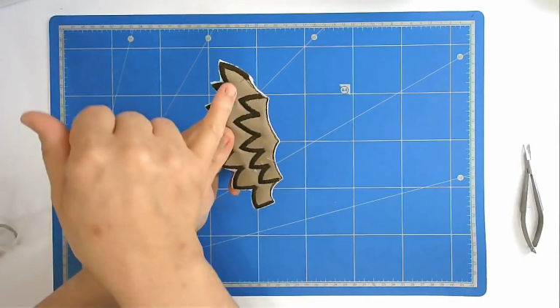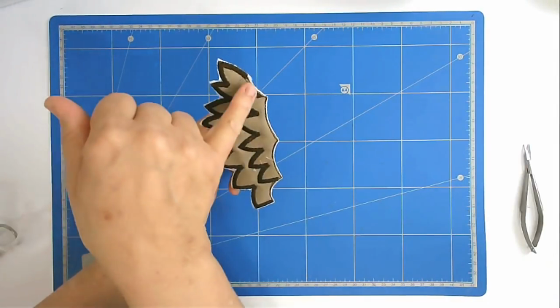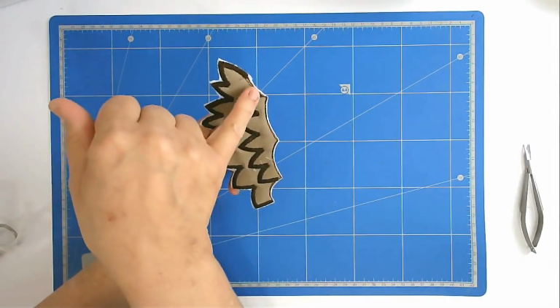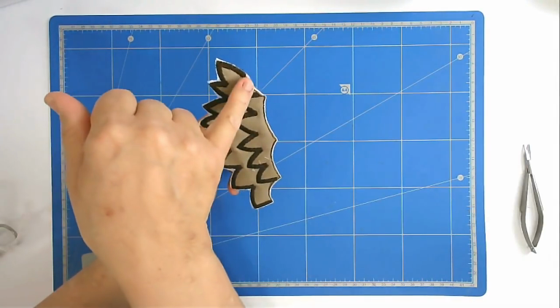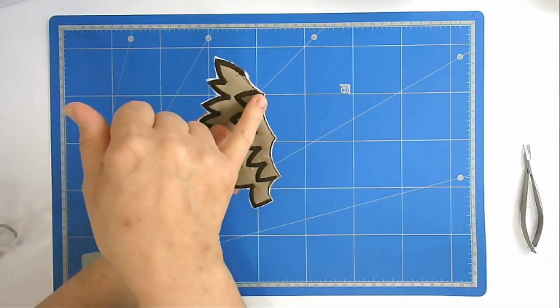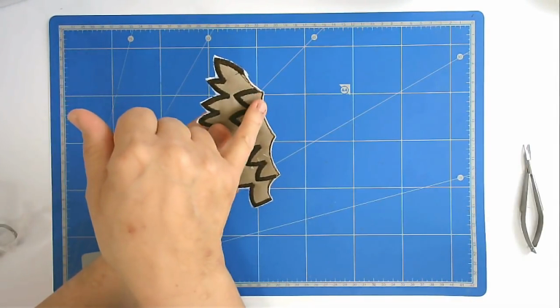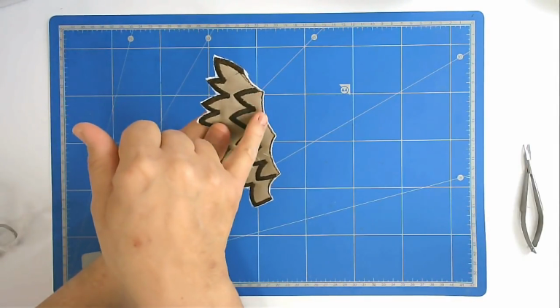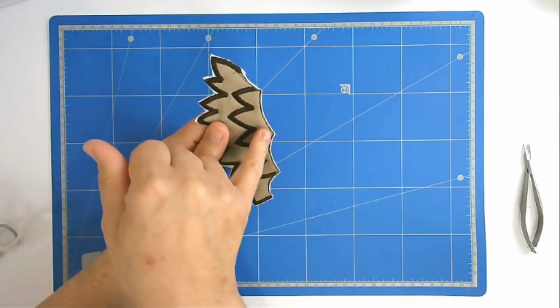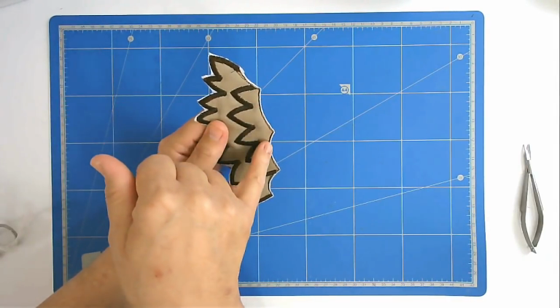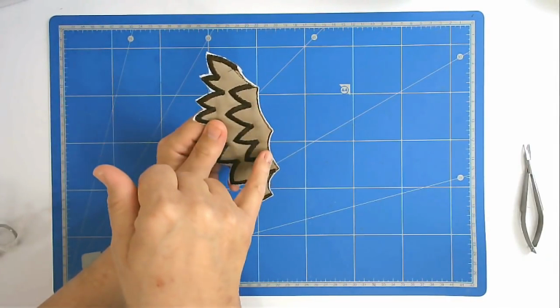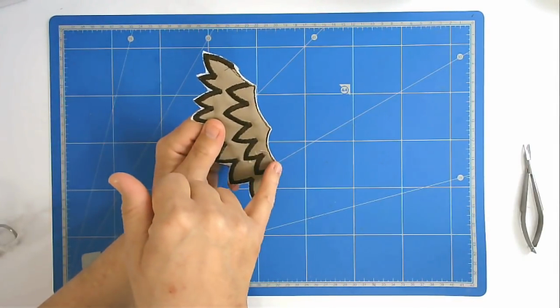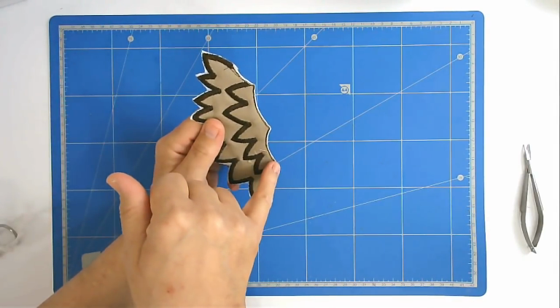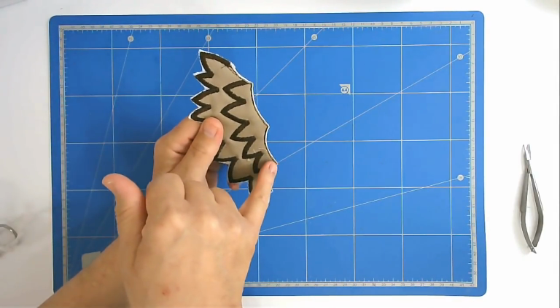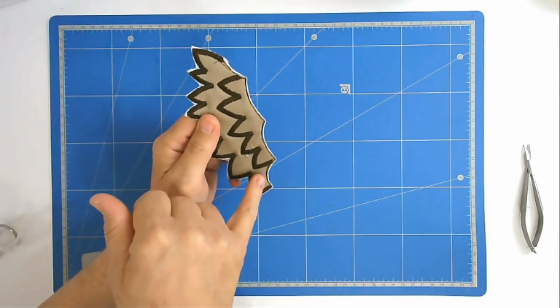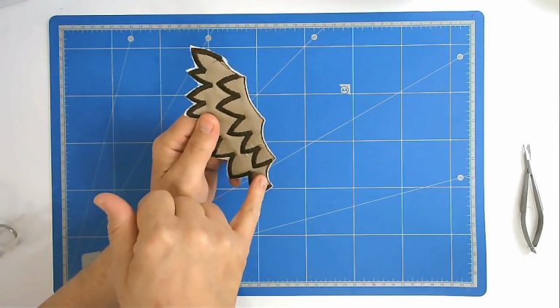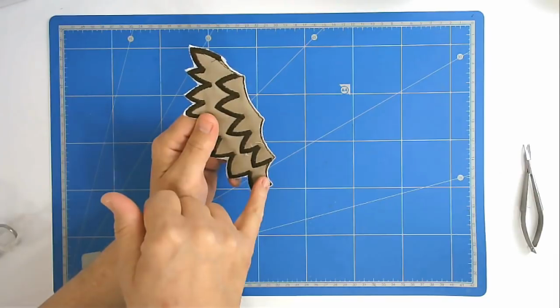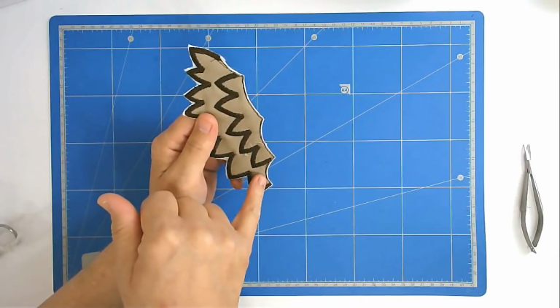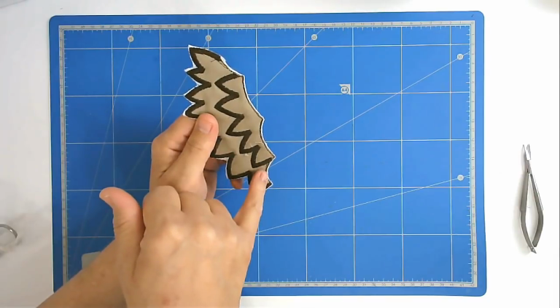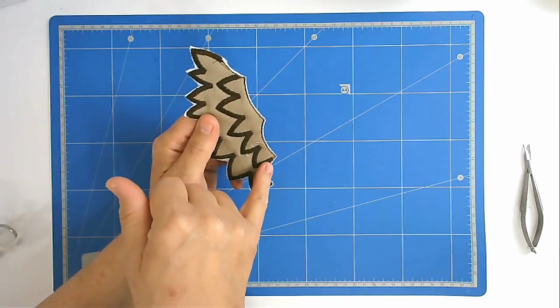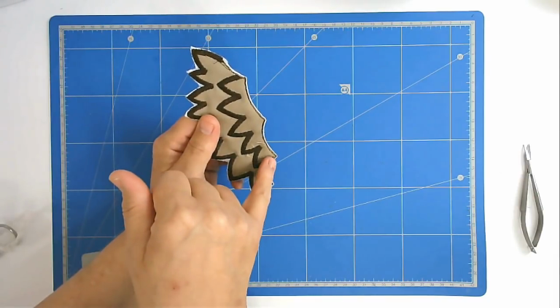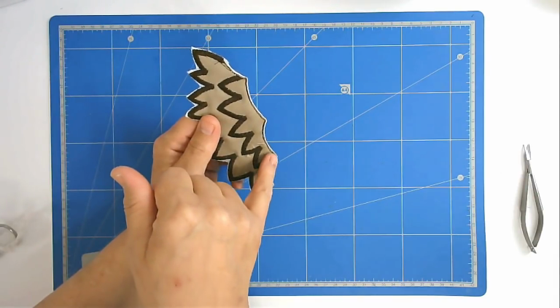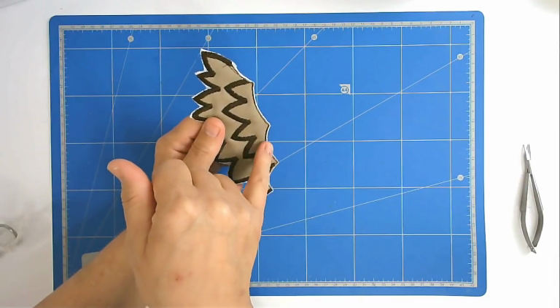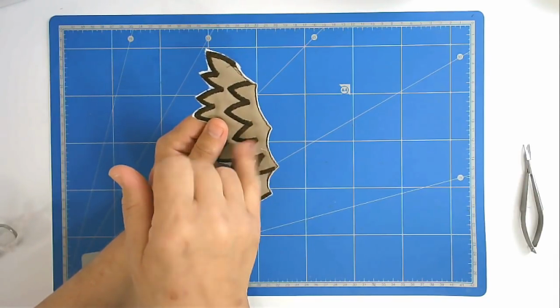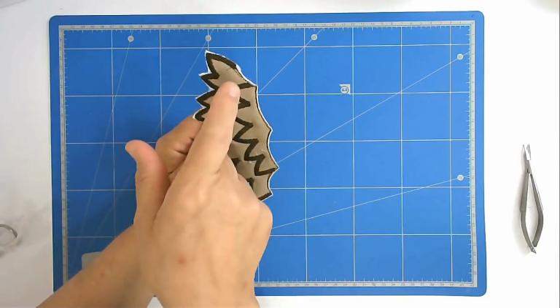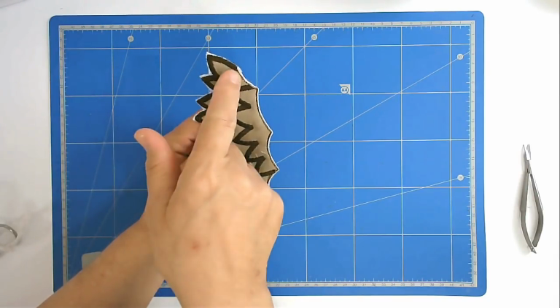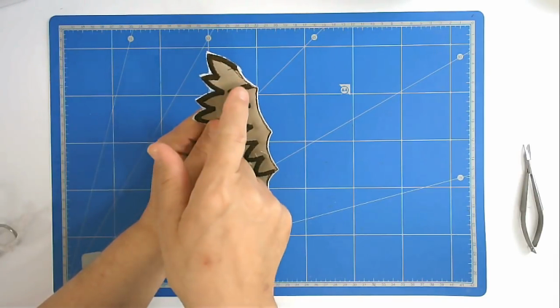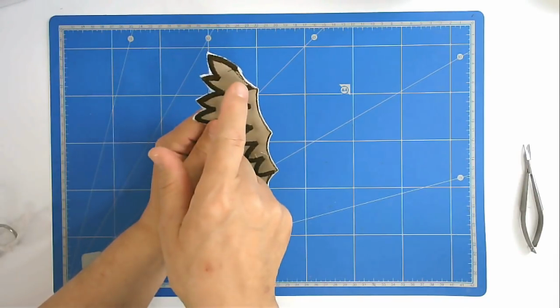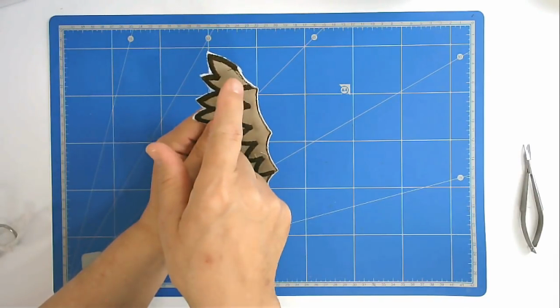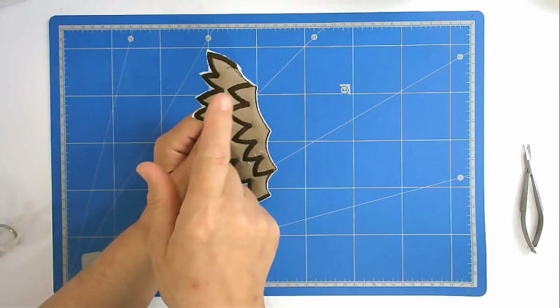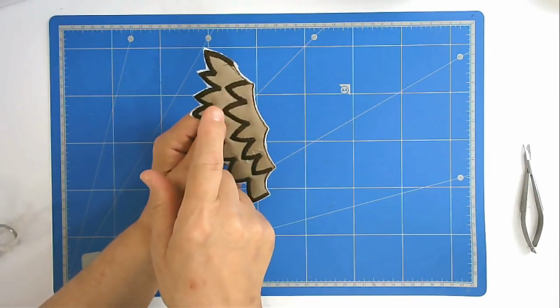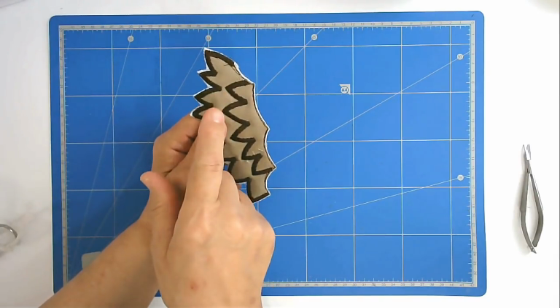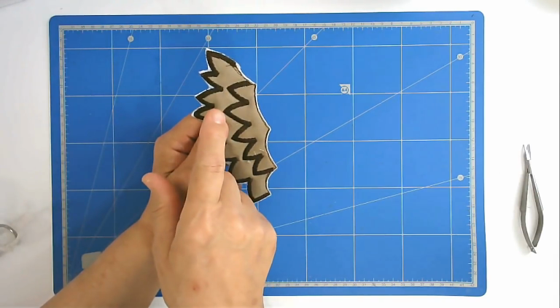You want to make sure this edge here is trimmed as close to the stitch line as possible, because that's going to be the adjoining edge on to the next piece.